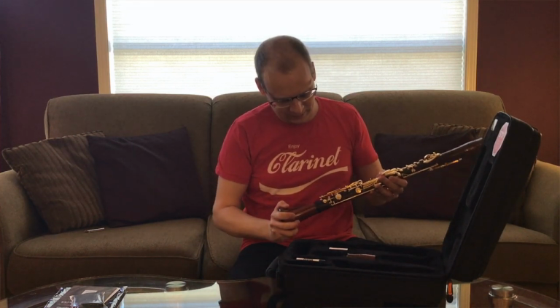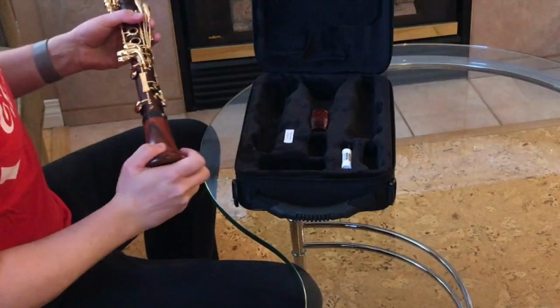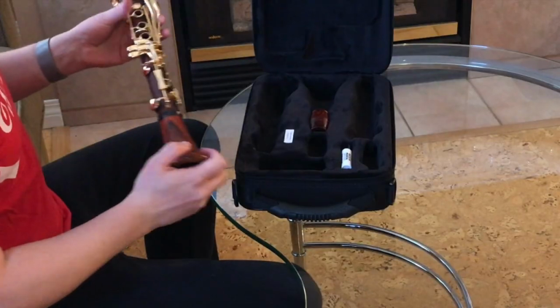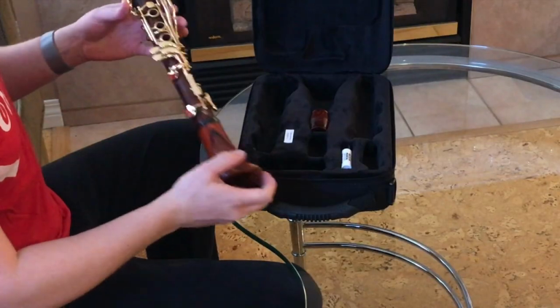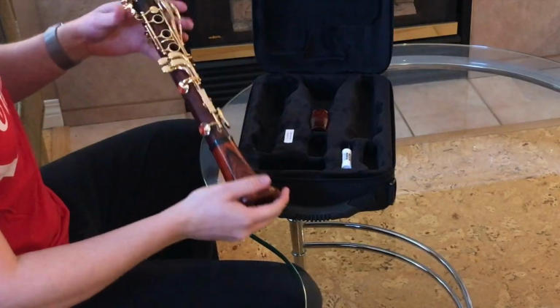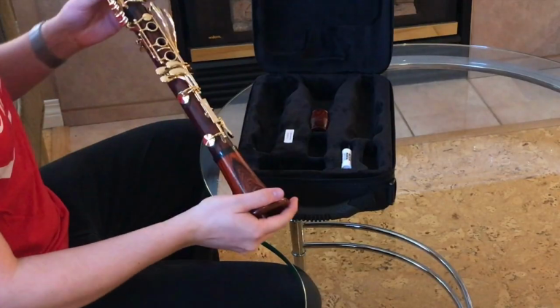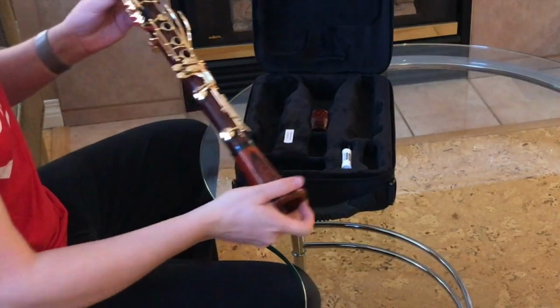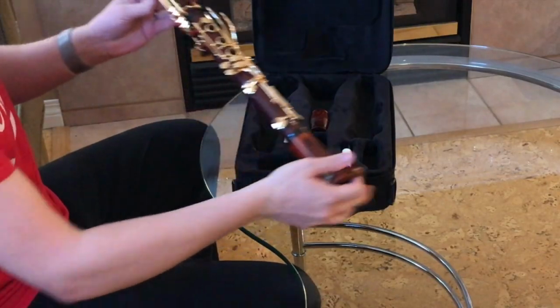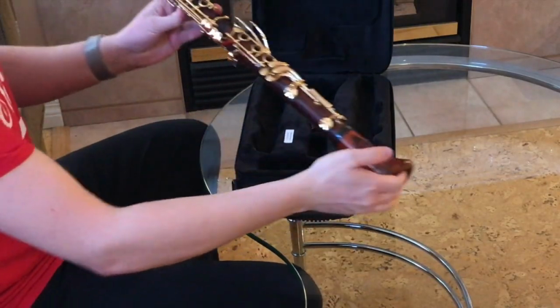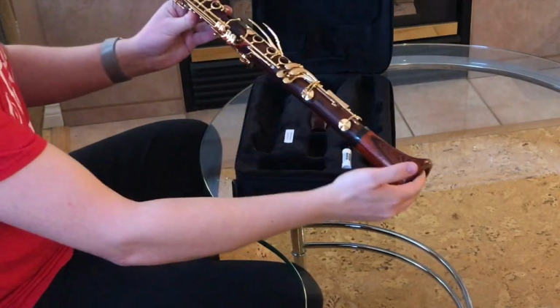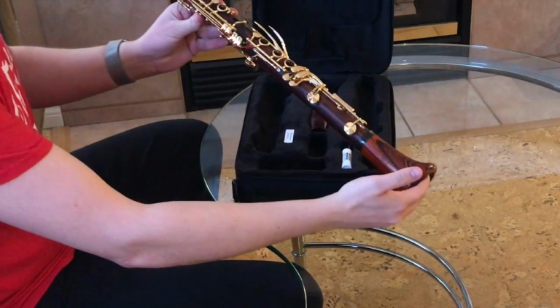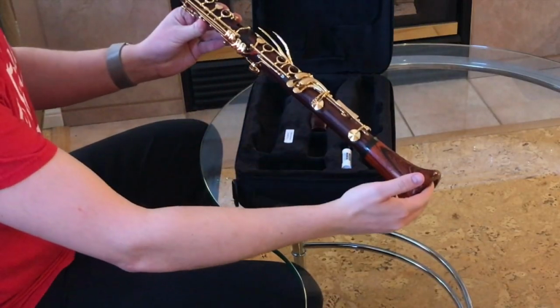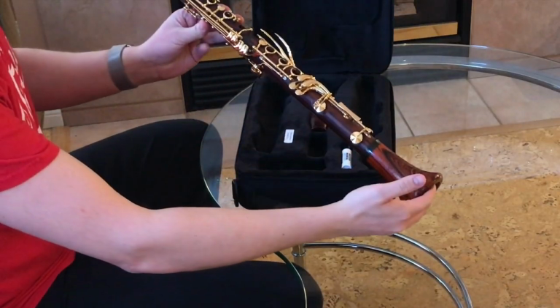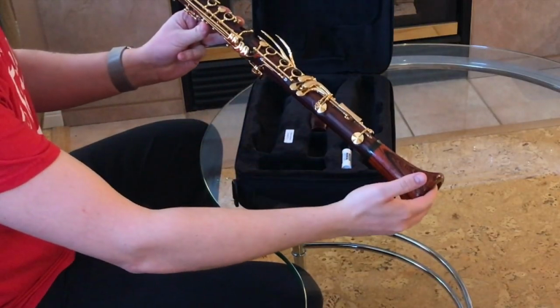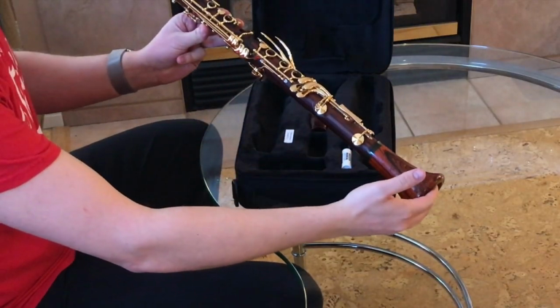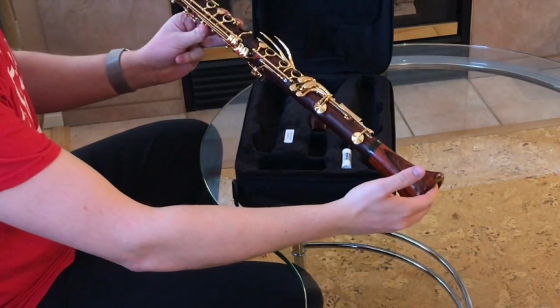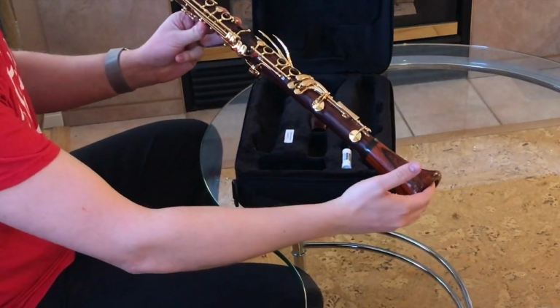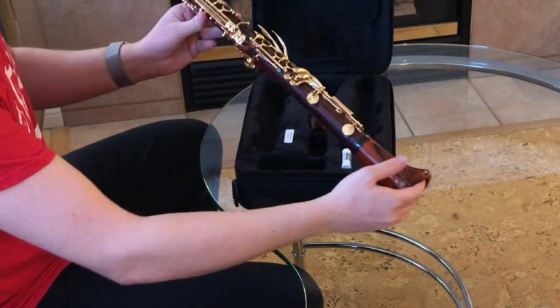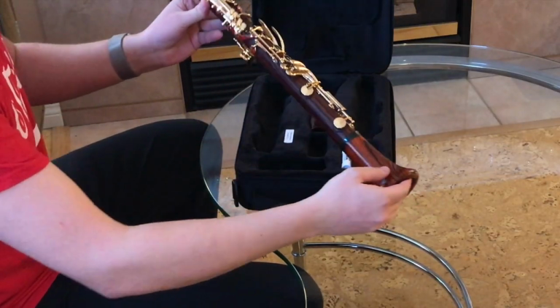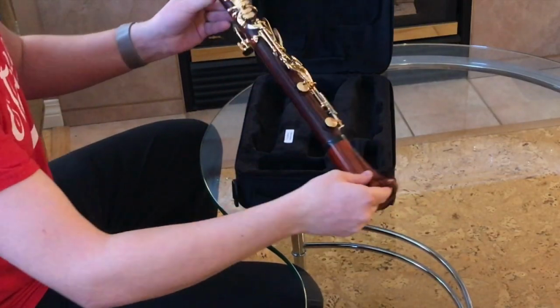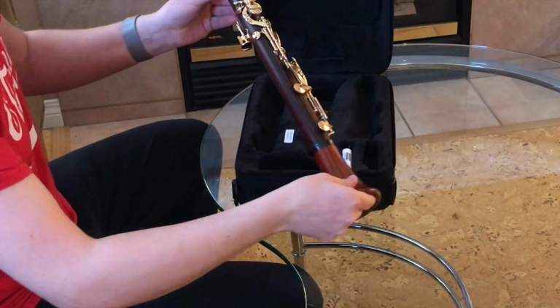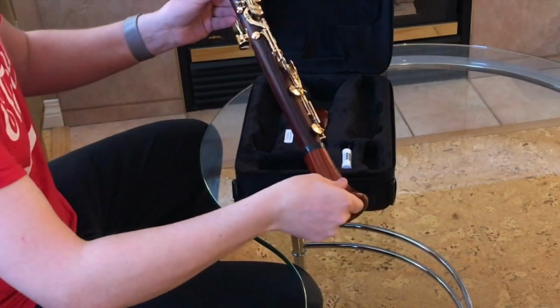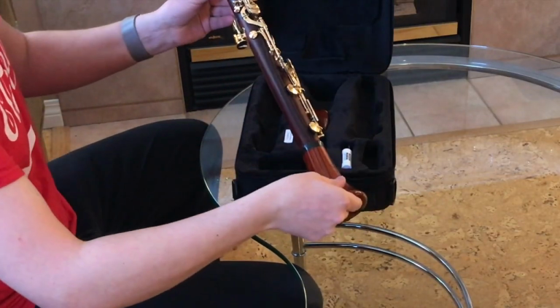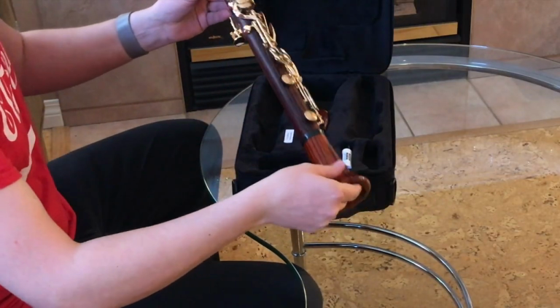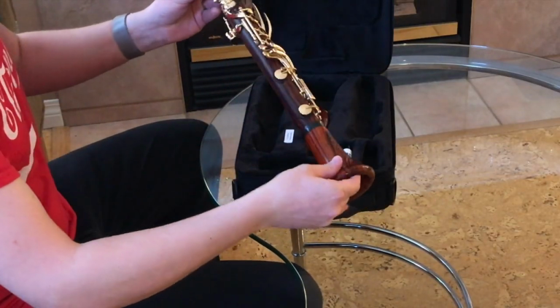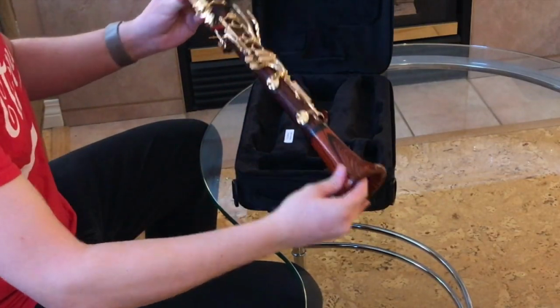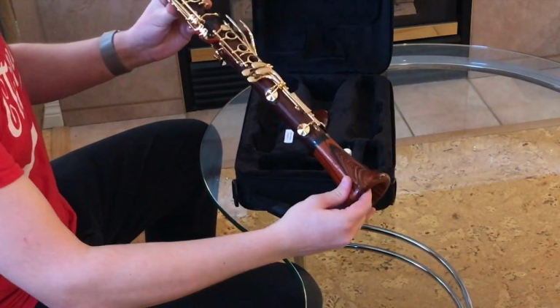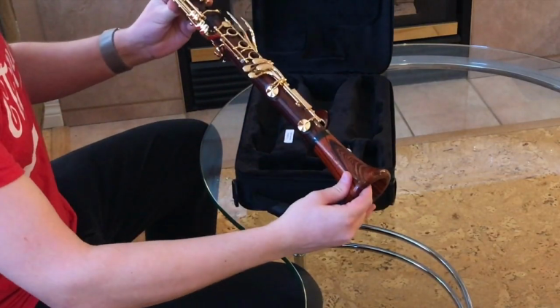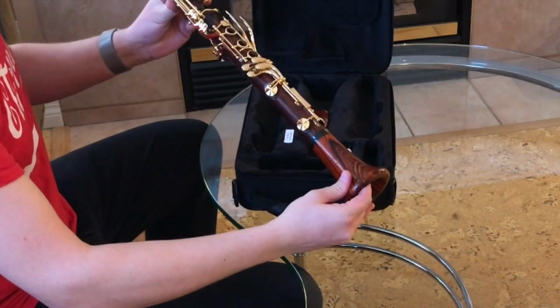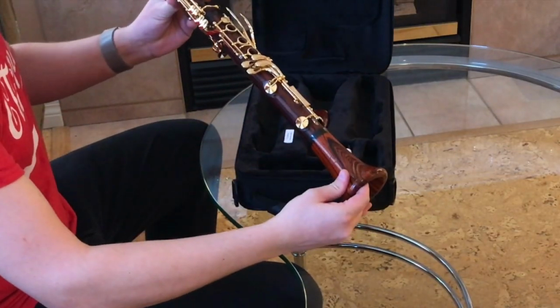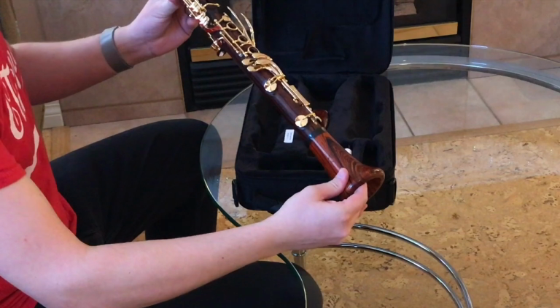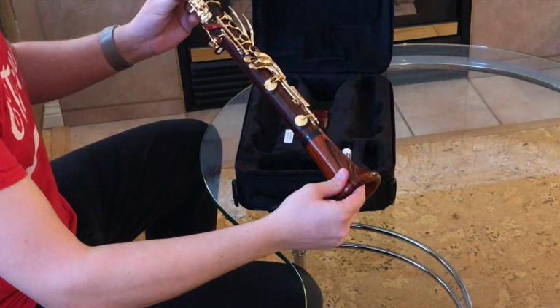There it is. What a marvelous clarinet — it looks absolutely beautiful. I can't wait to give it a try.